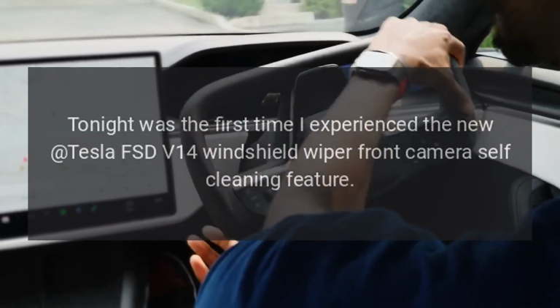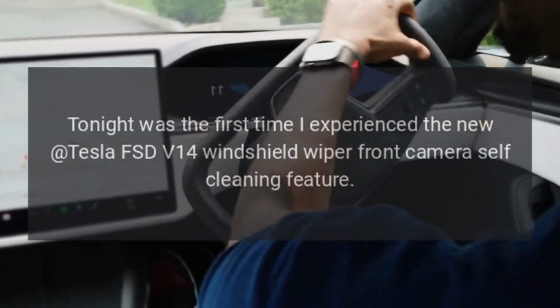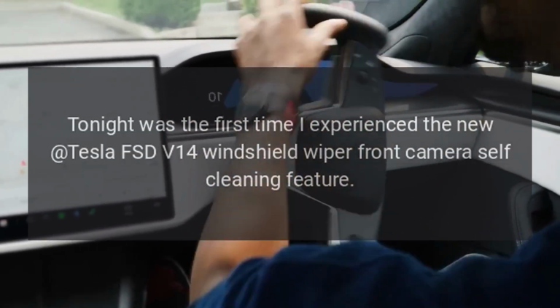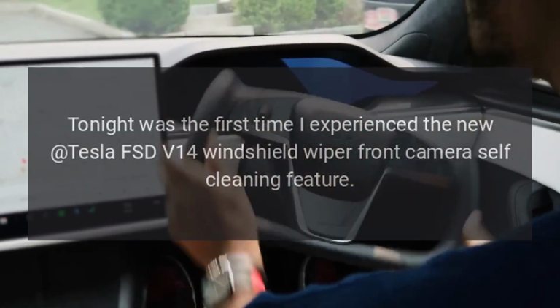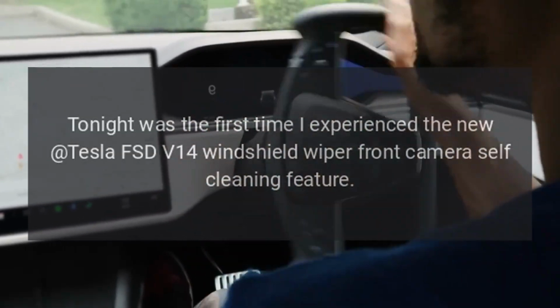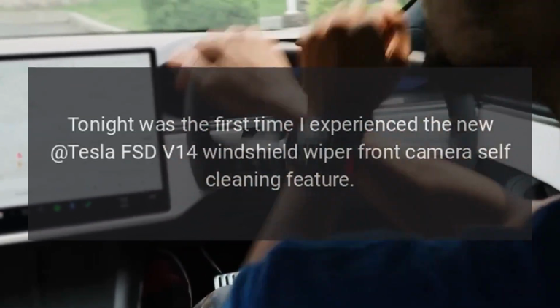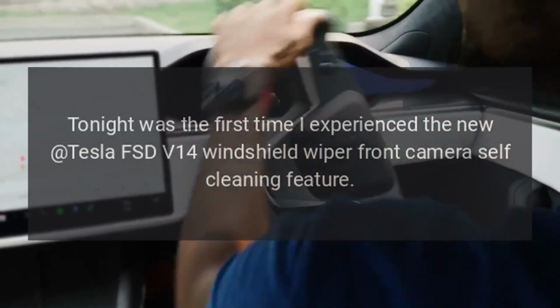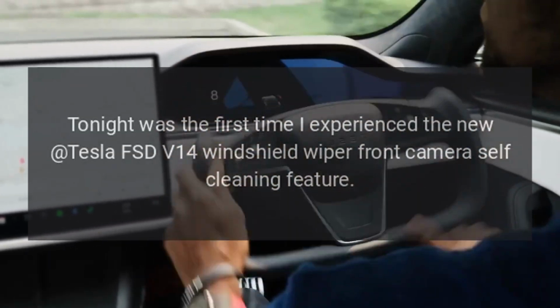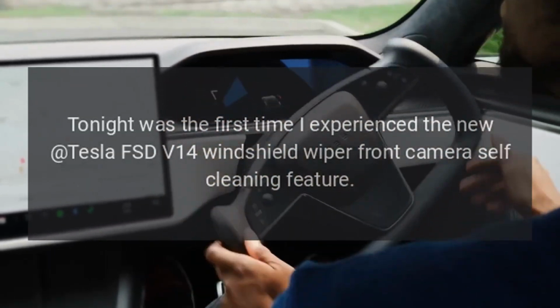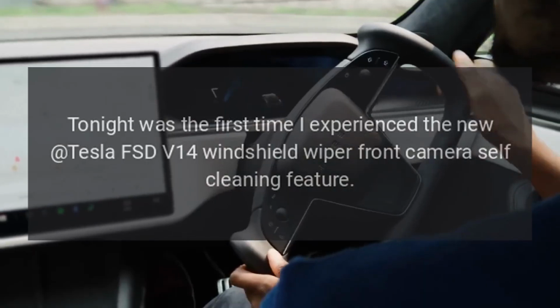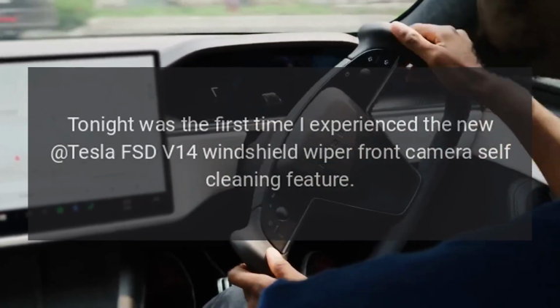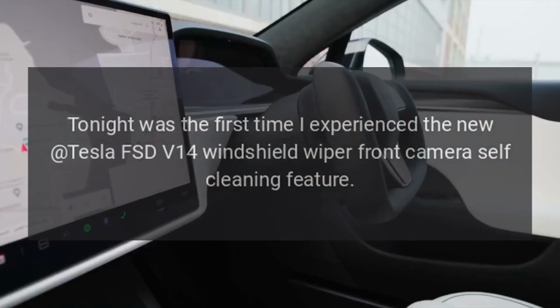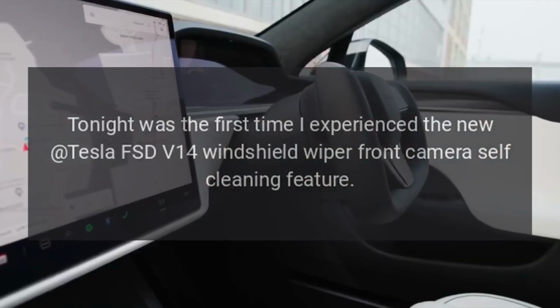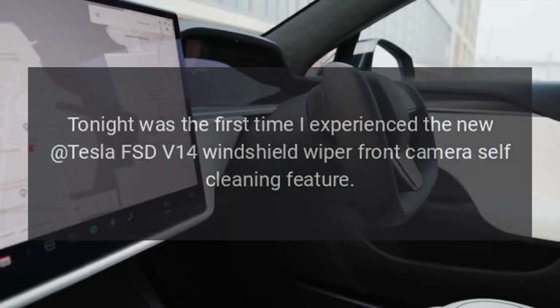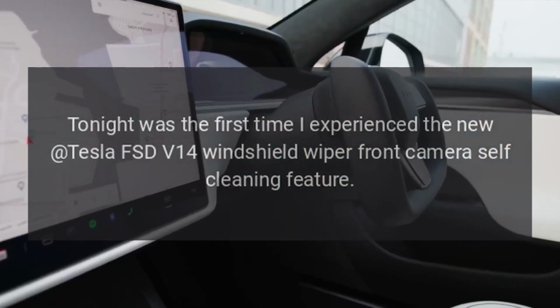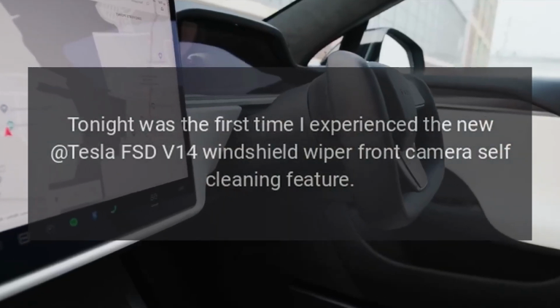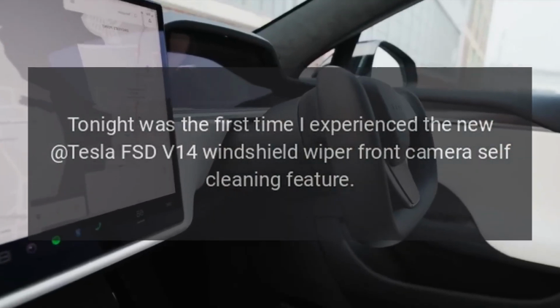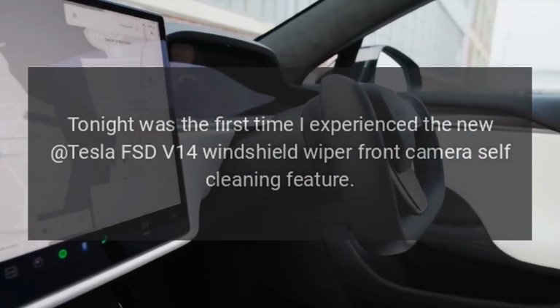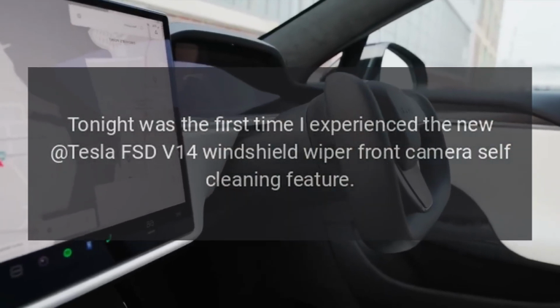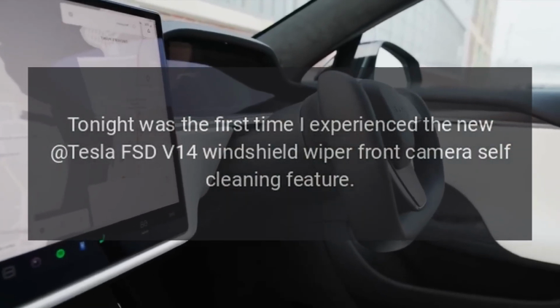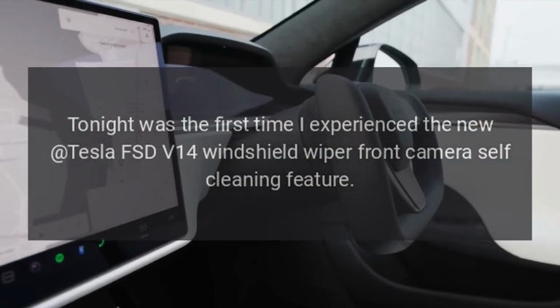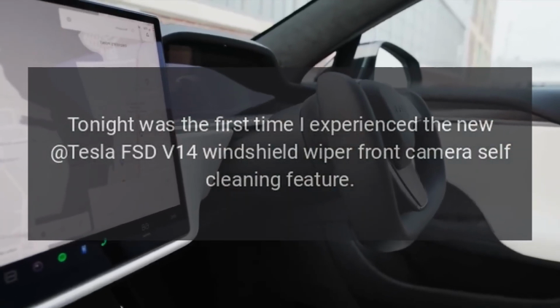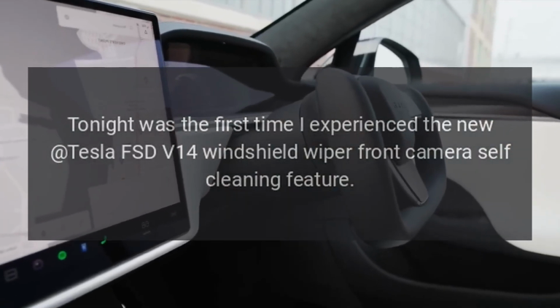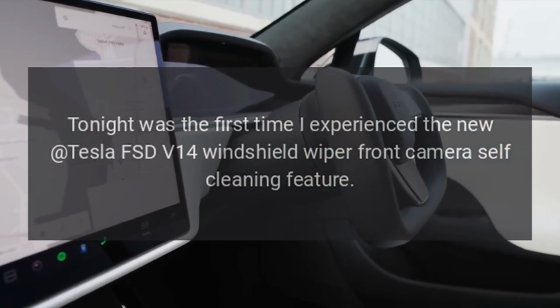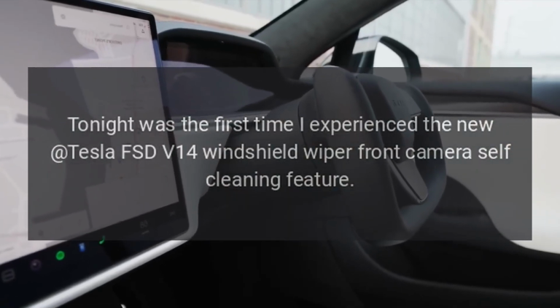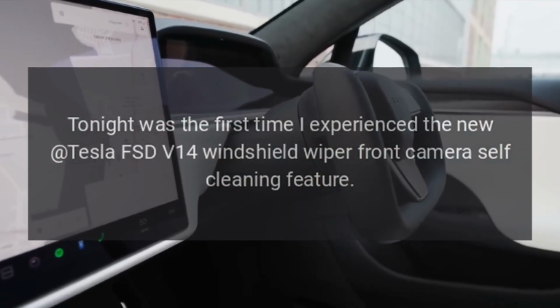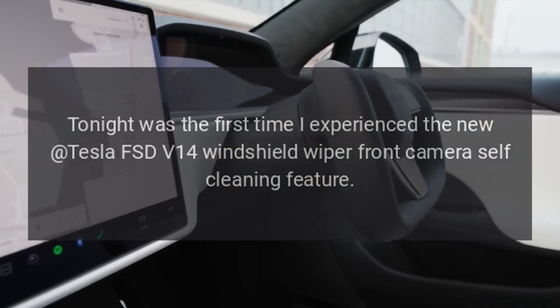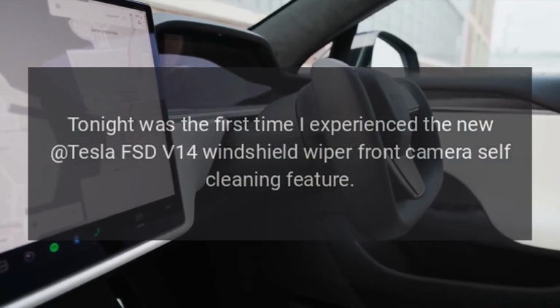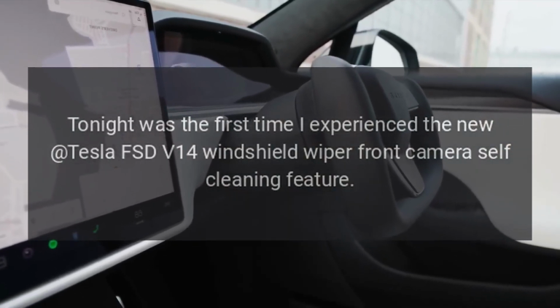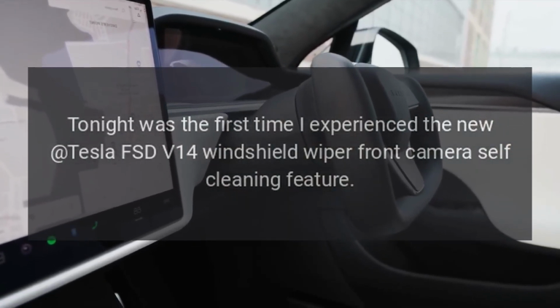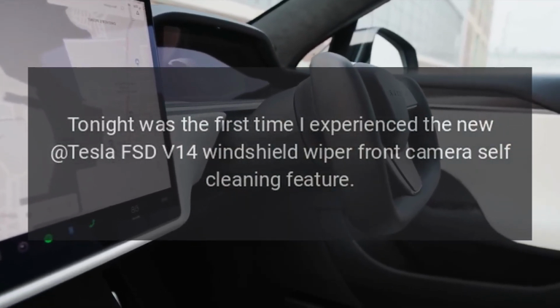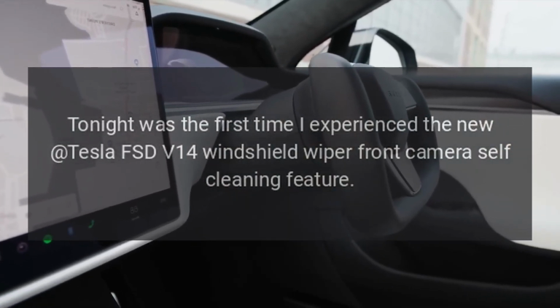Tonight was the first time I experienced the new Tesla FSD V14 windshield front camera self-cleaning feature.